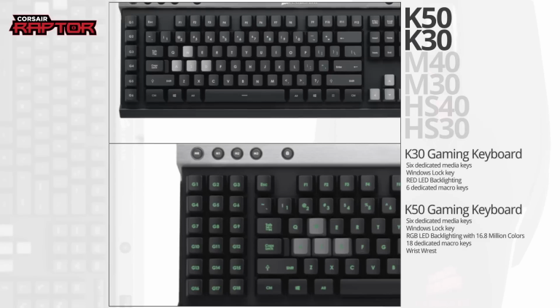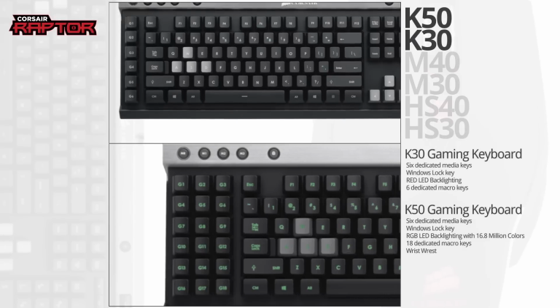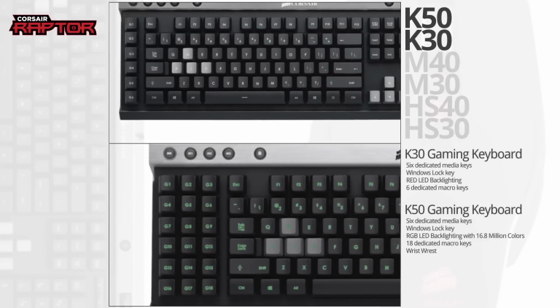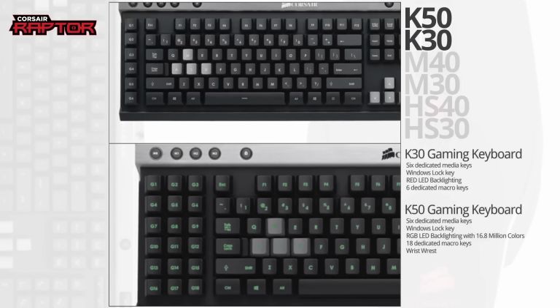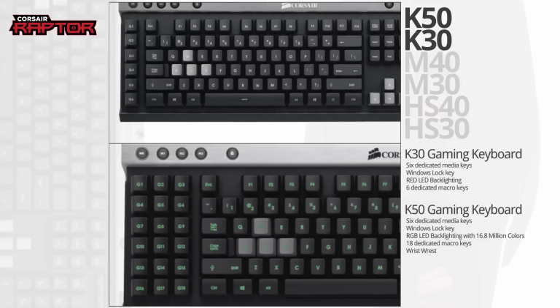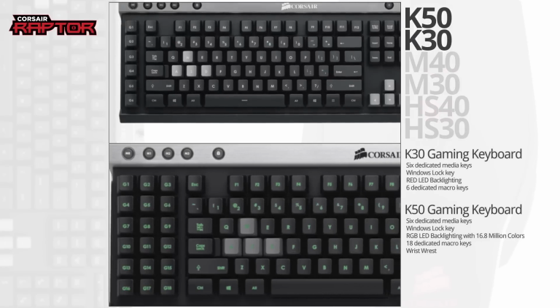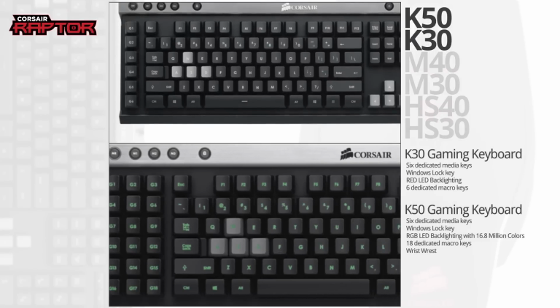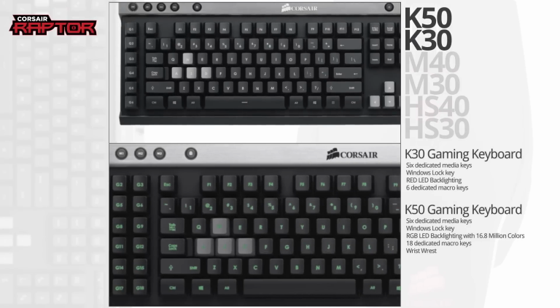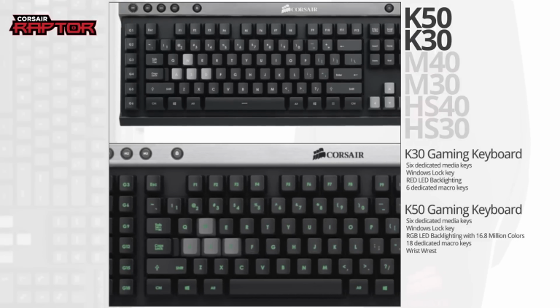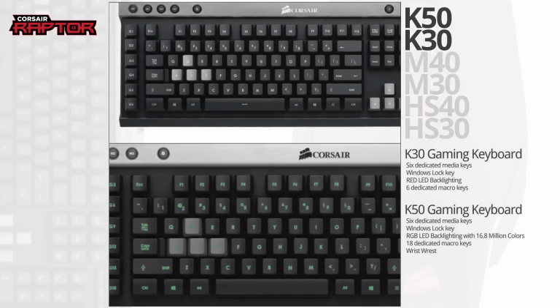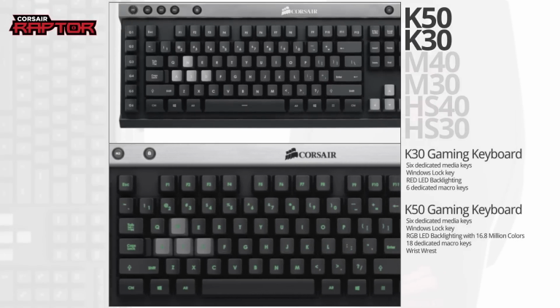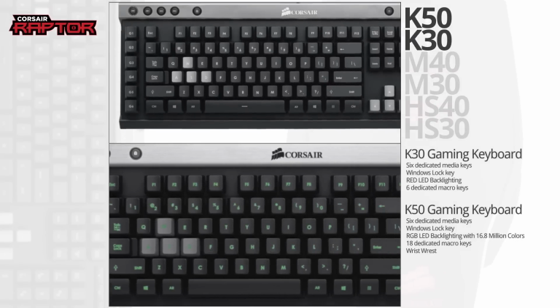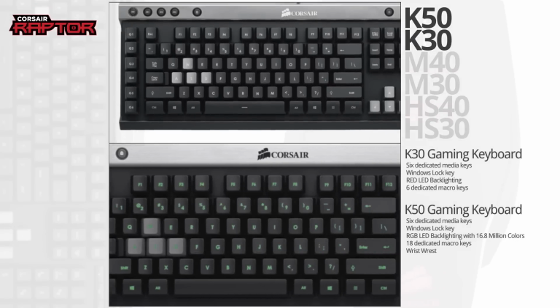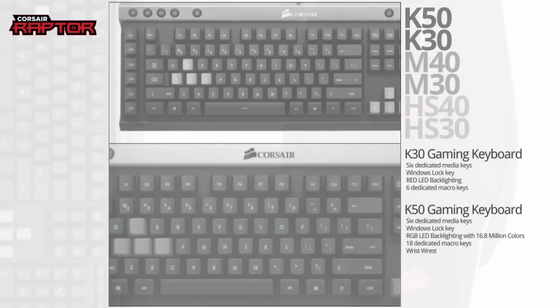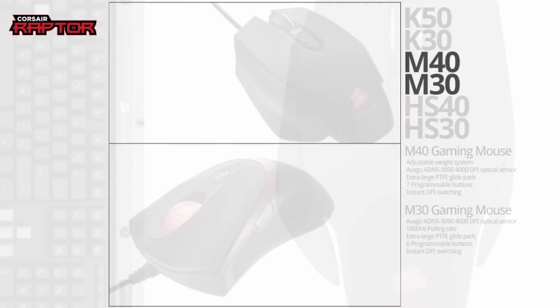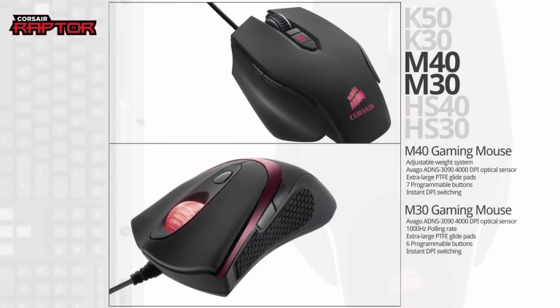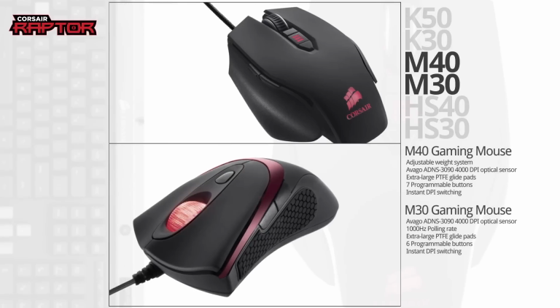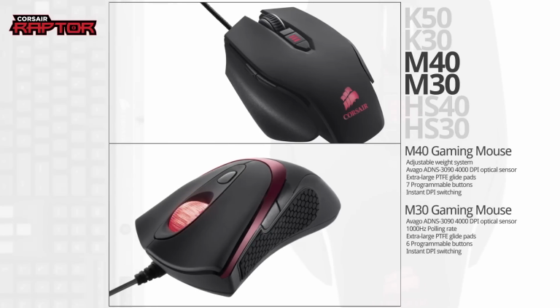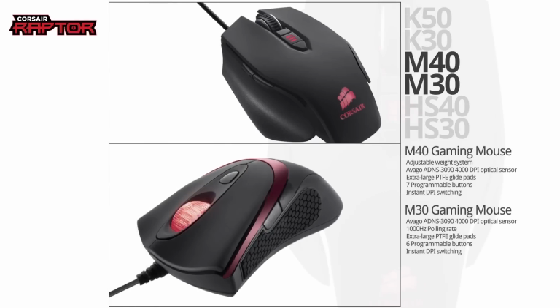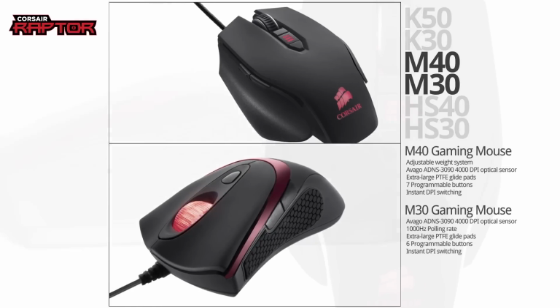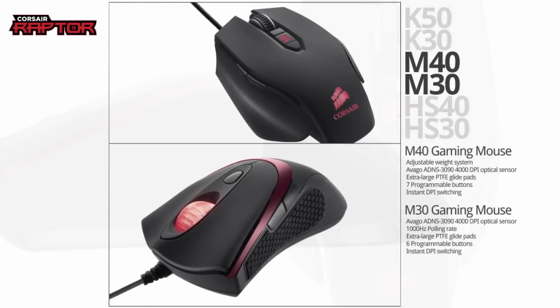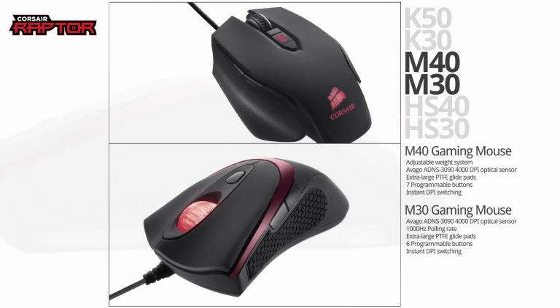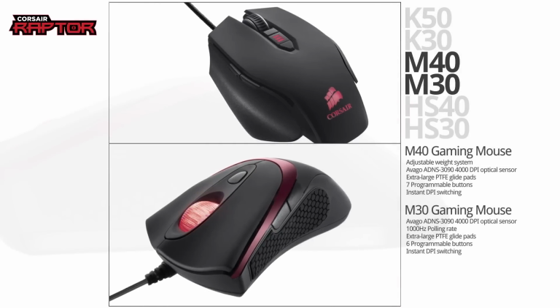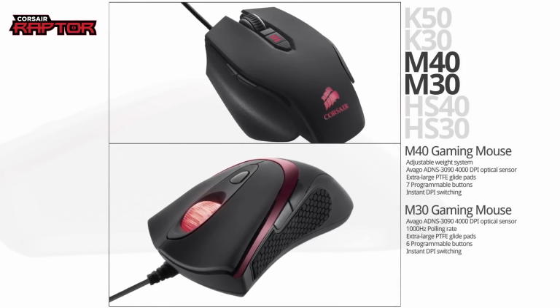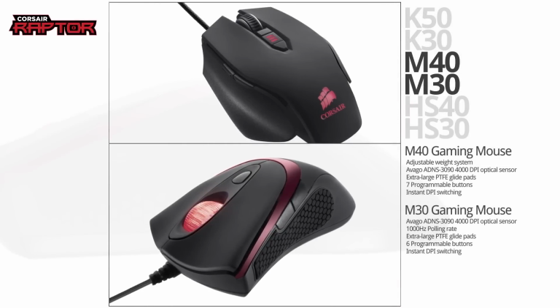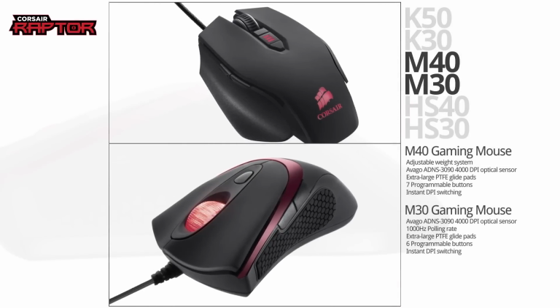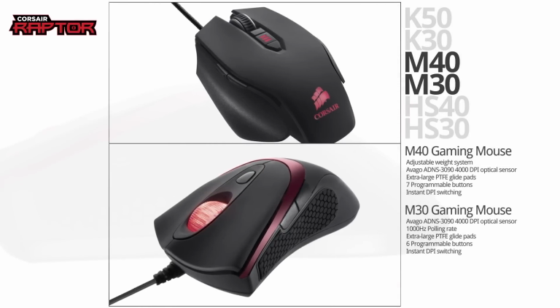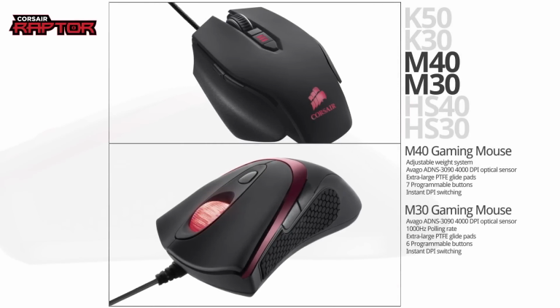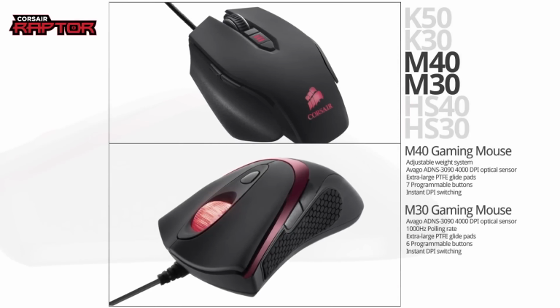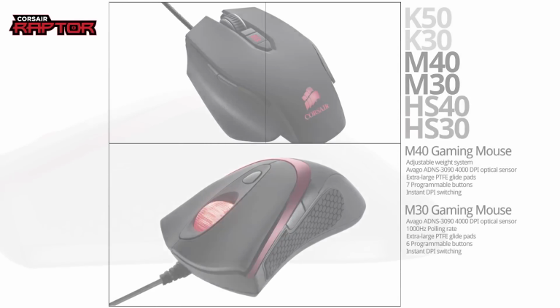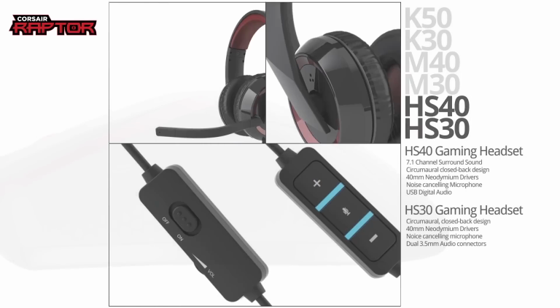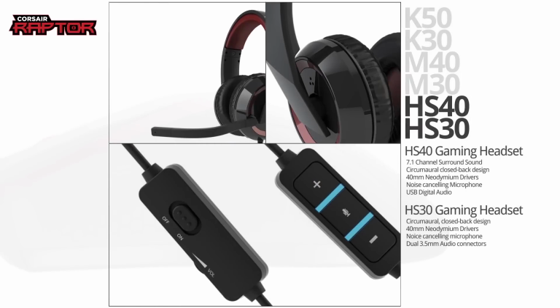Corsair's Raptor line of quality gaming peripherals has the features you need to win at a price you'll like. Click now to learn more.